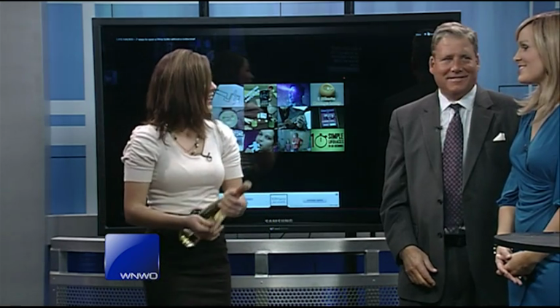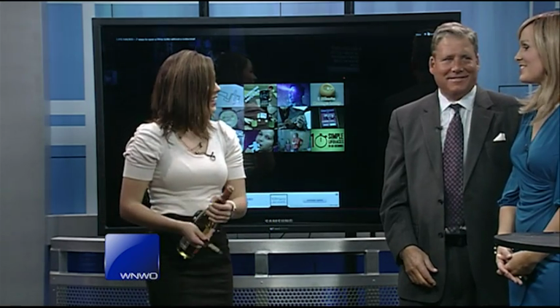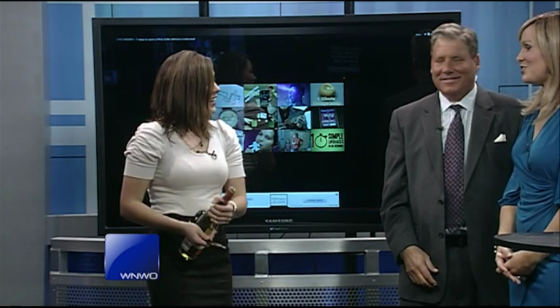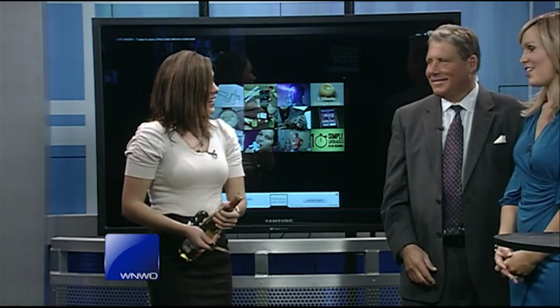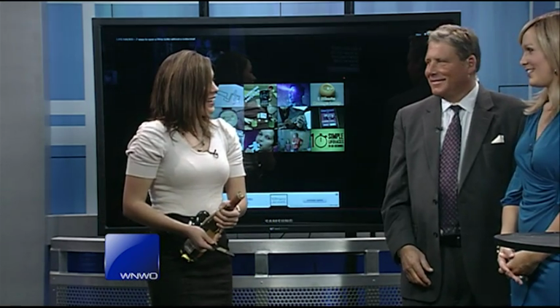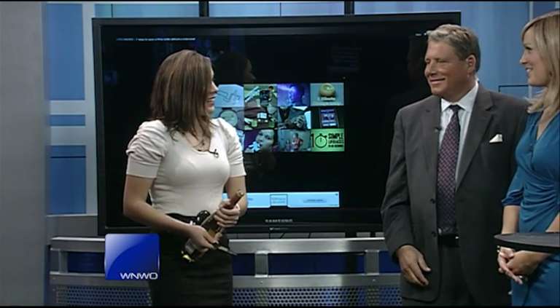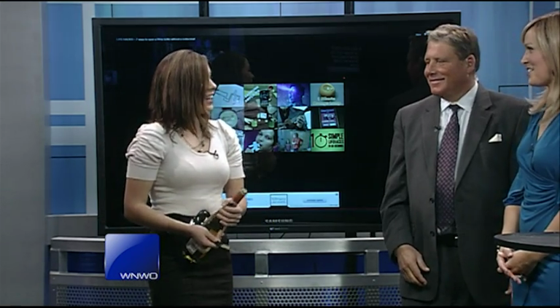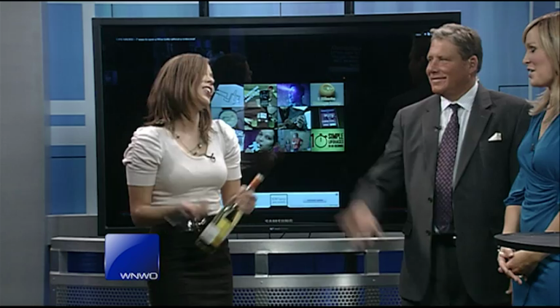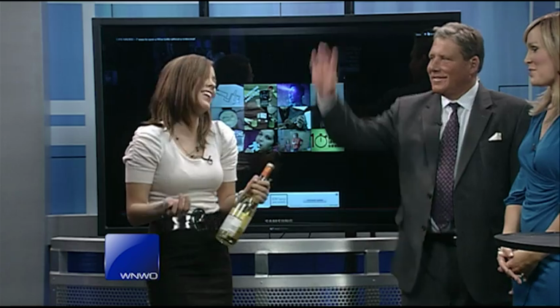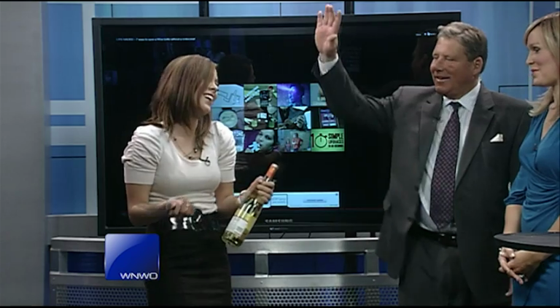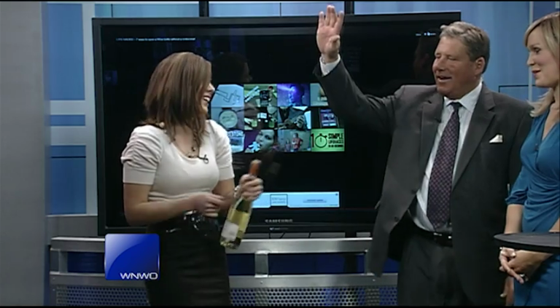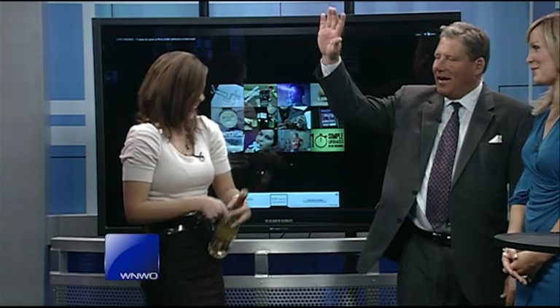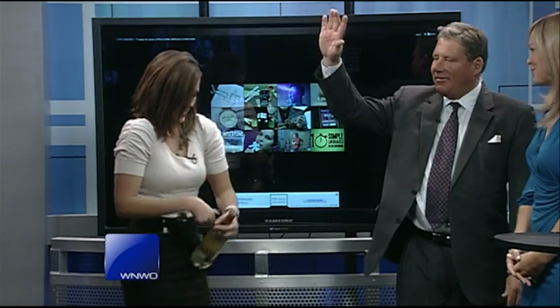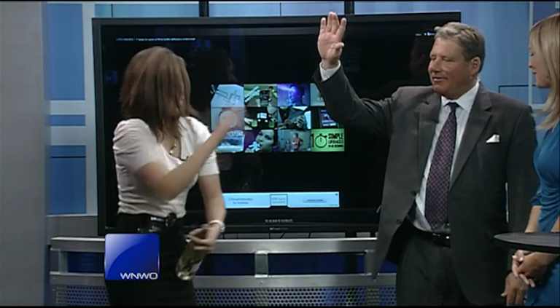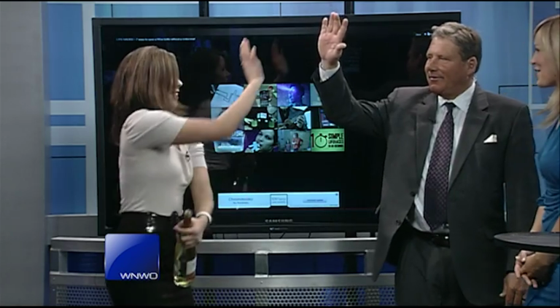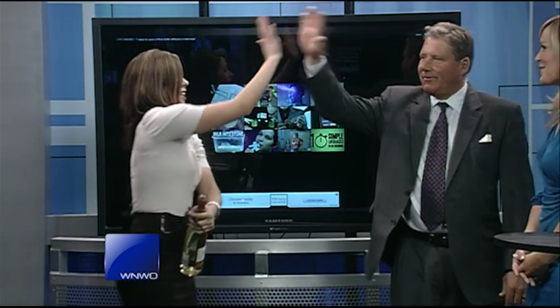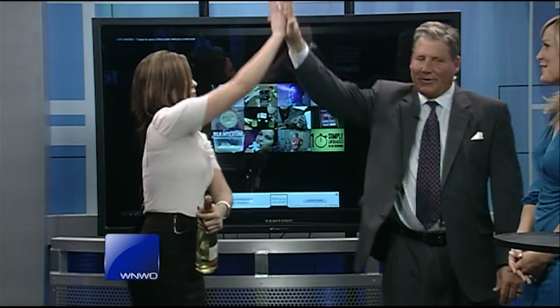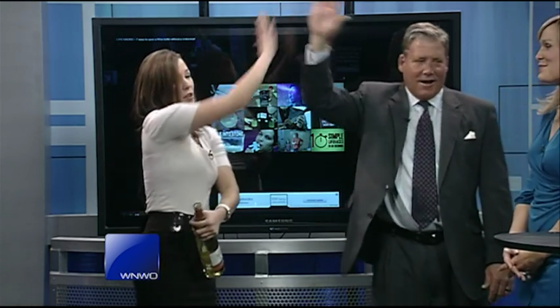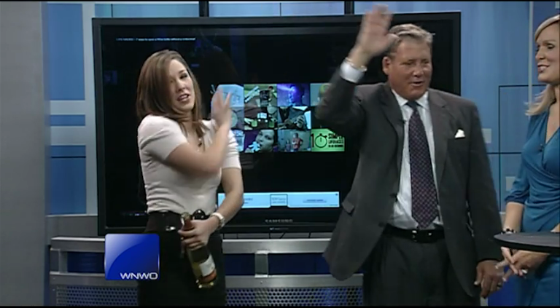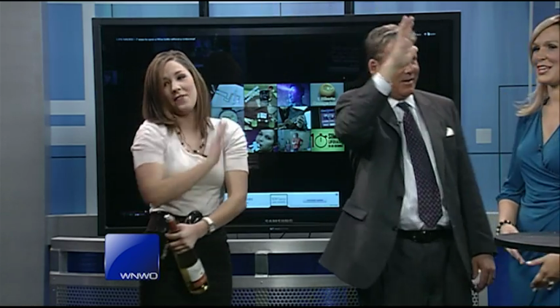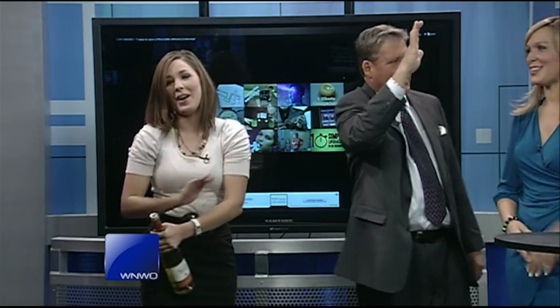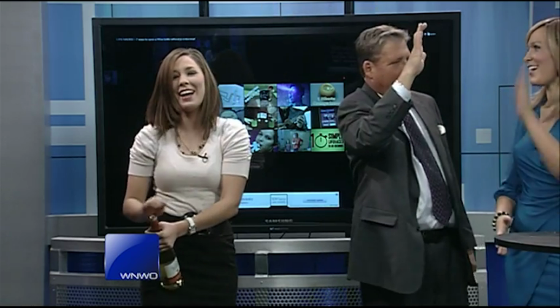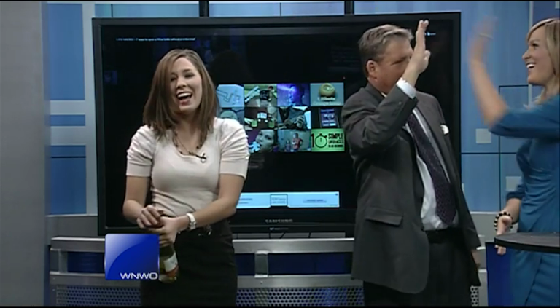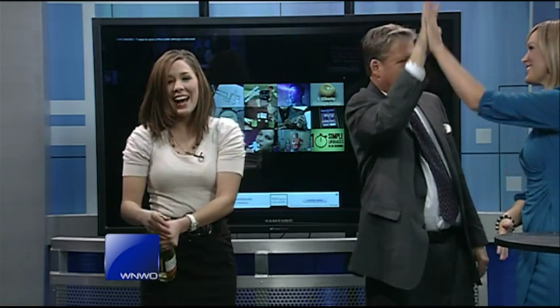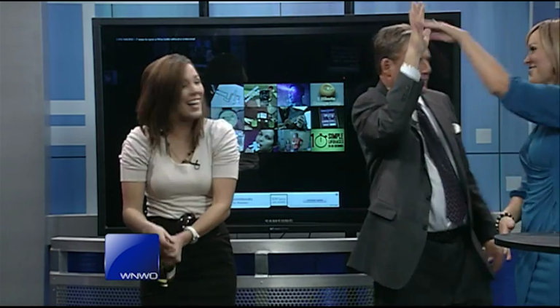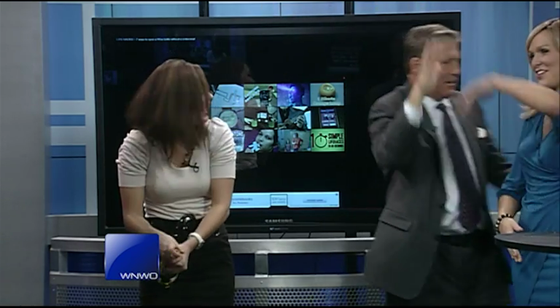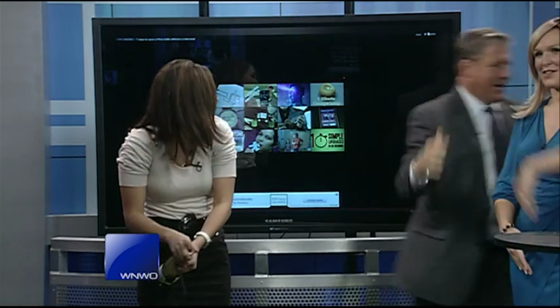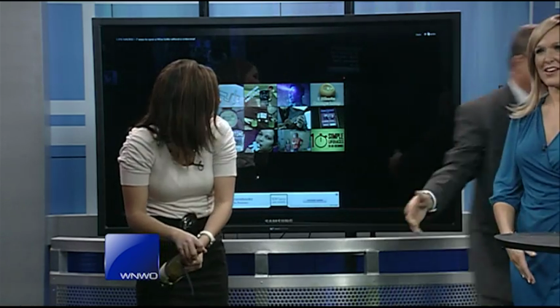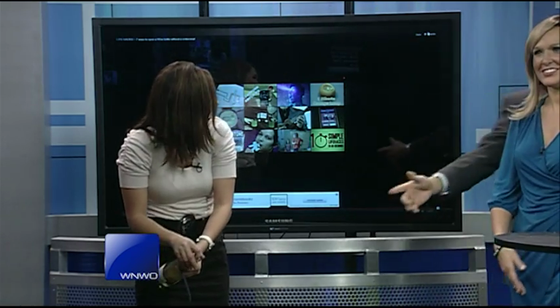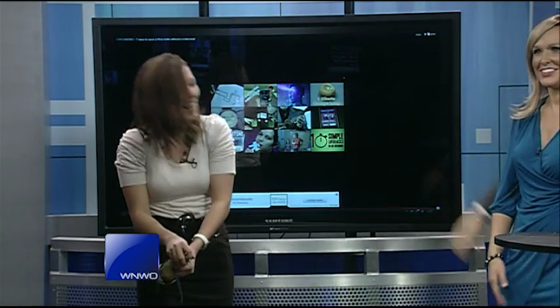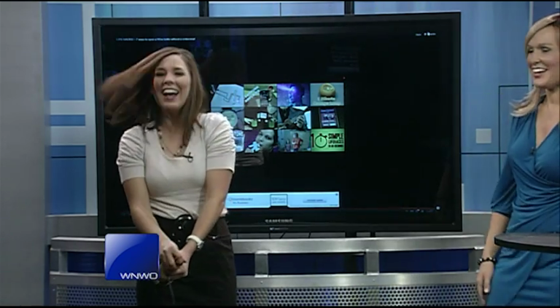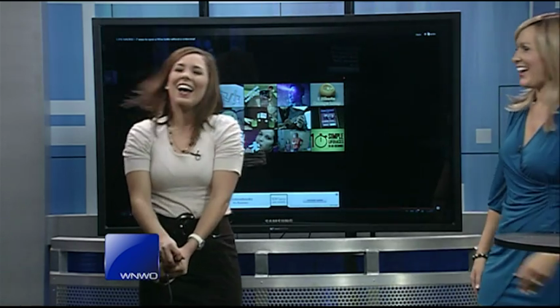You know what, Liz? You tried, and that's the important part. High five. That's right. I'll move the knife away.